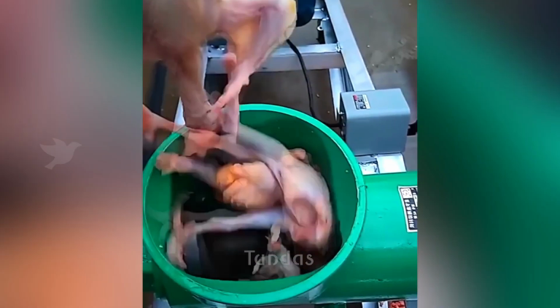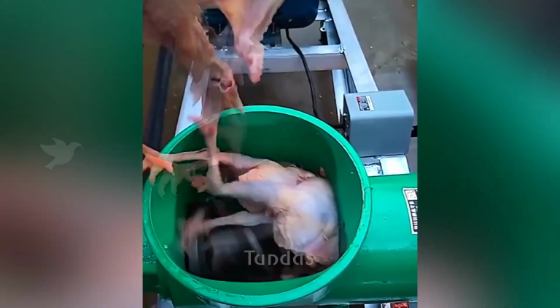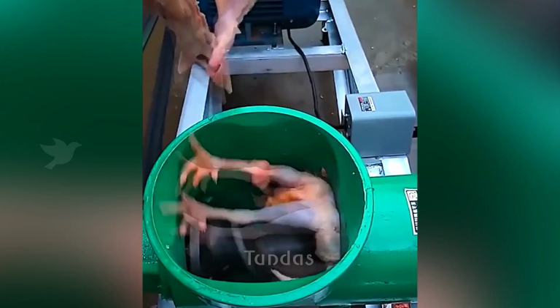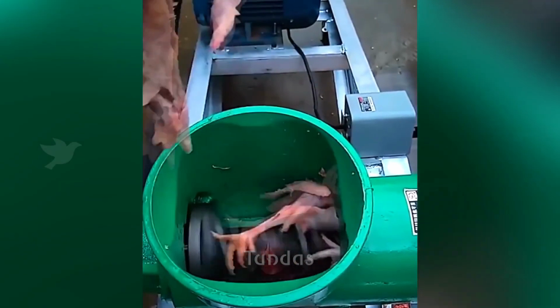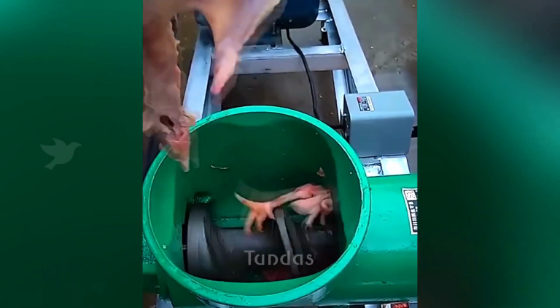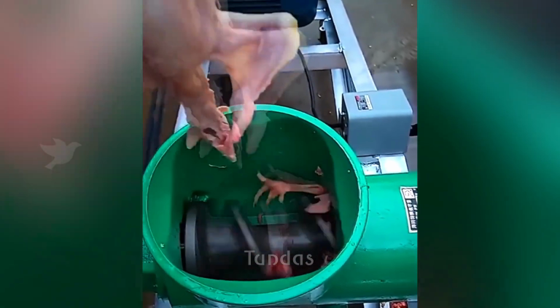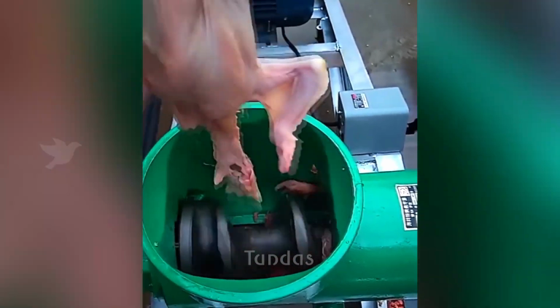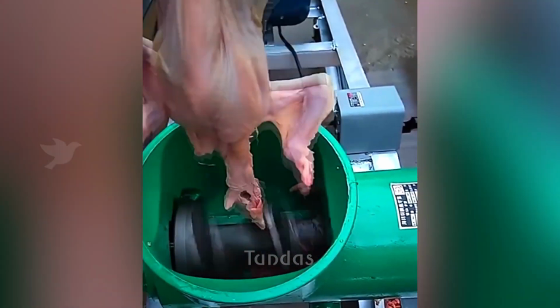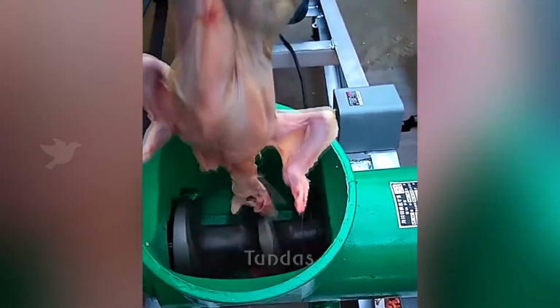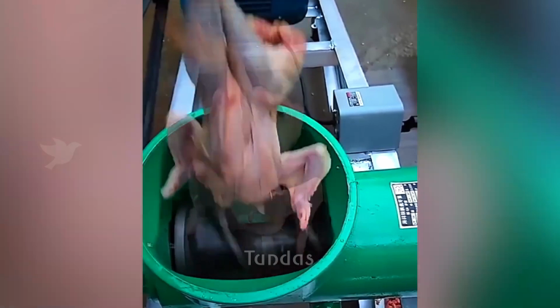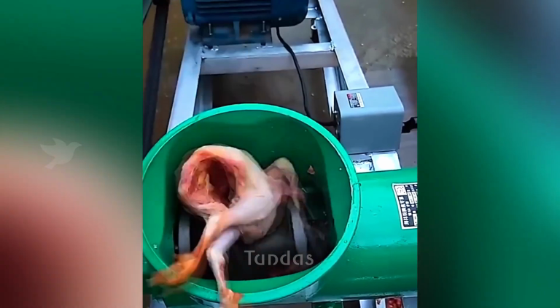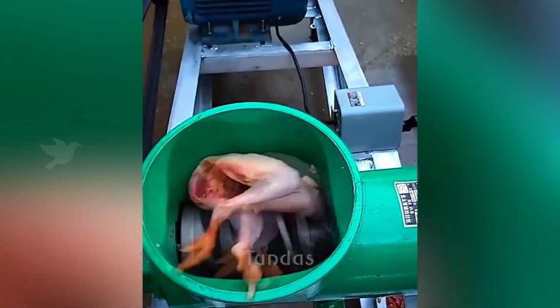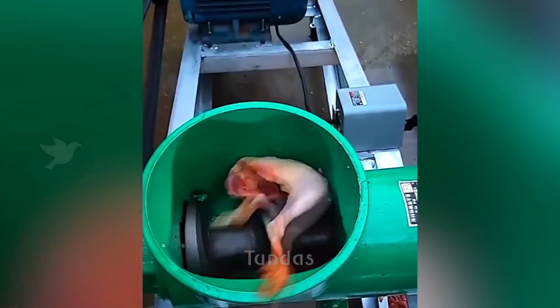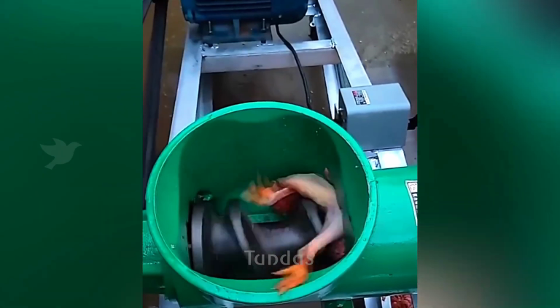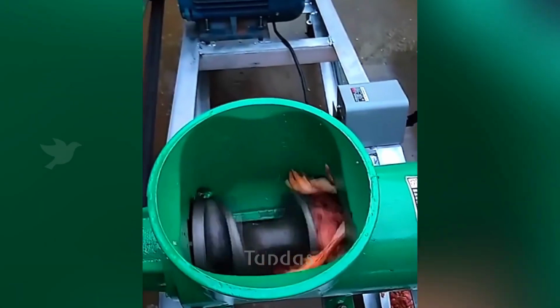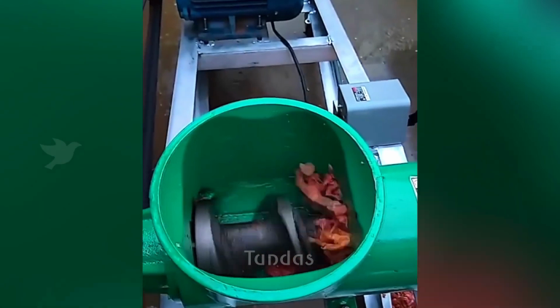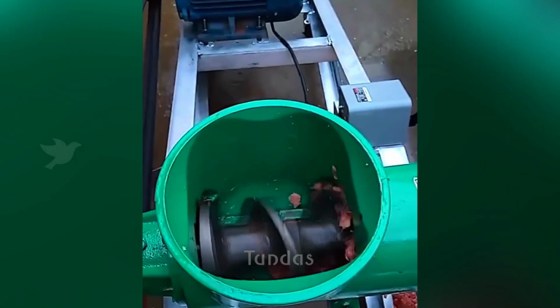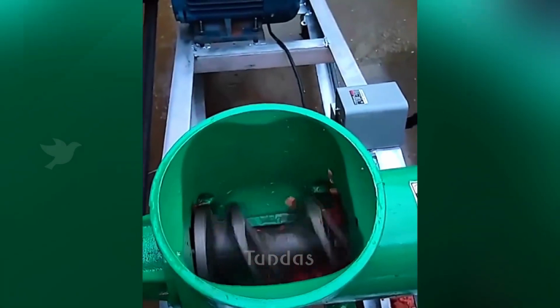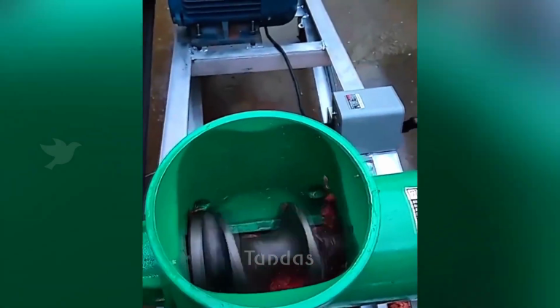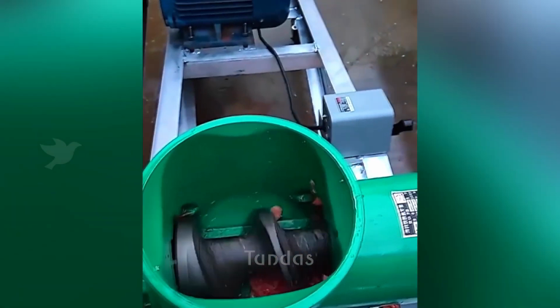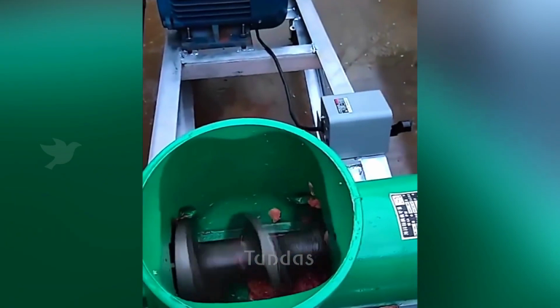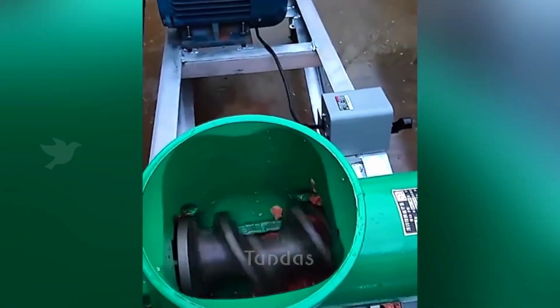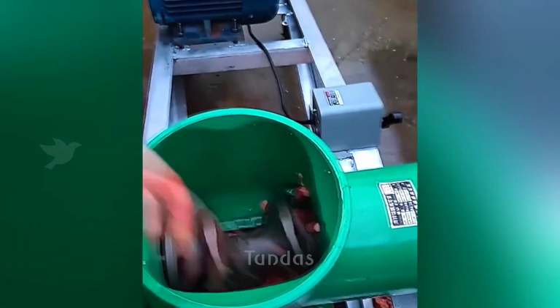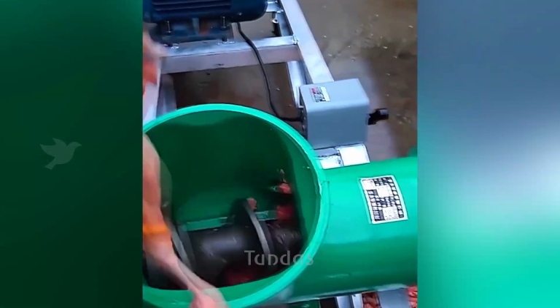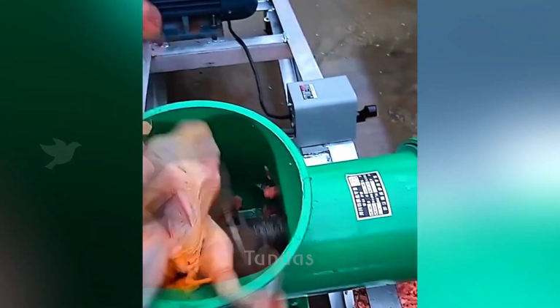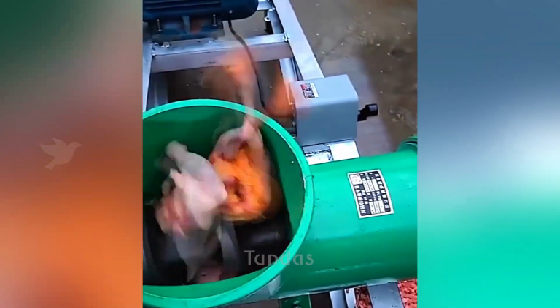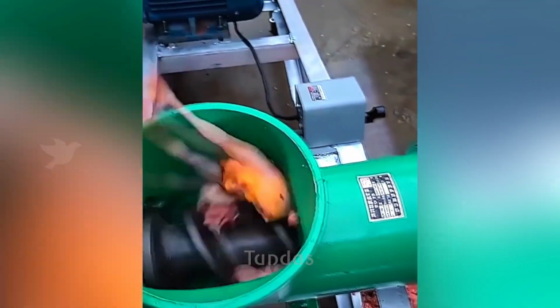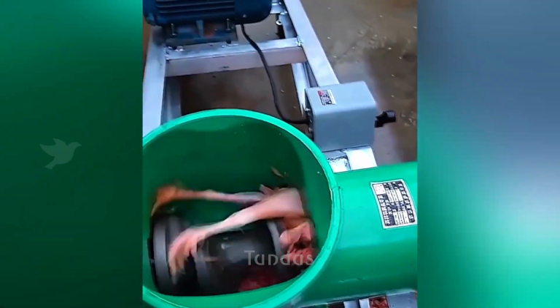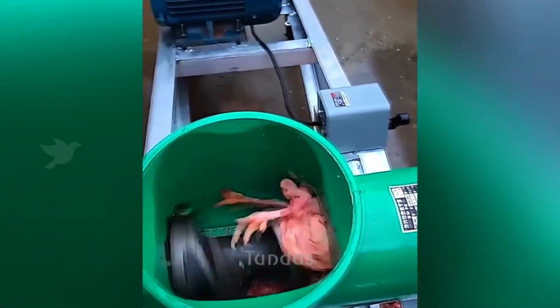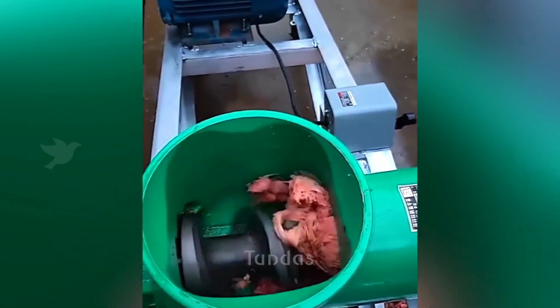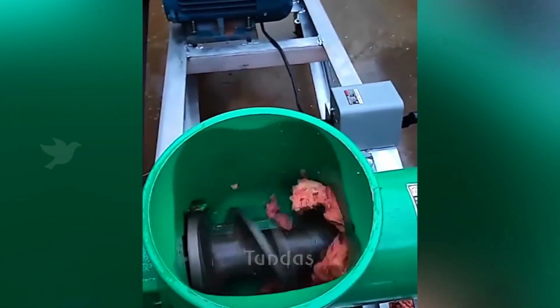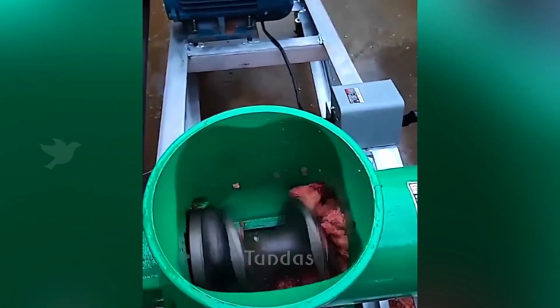This meat grinder is so powerful that it can easily process meat even with thick bones.